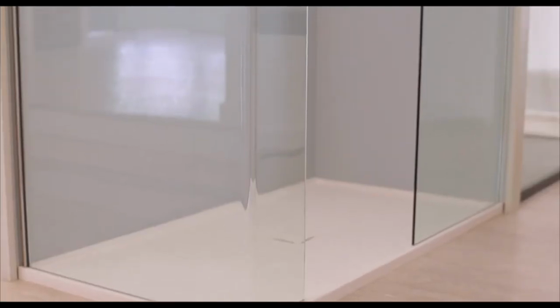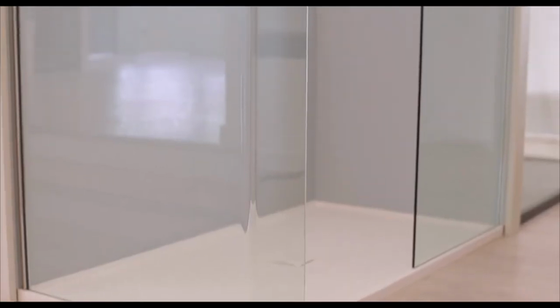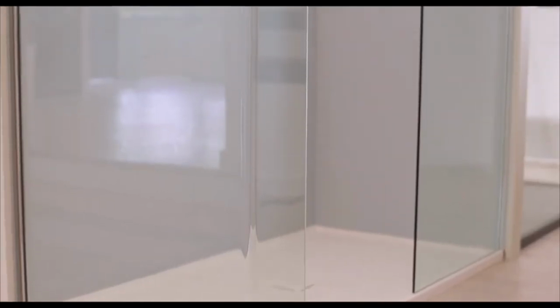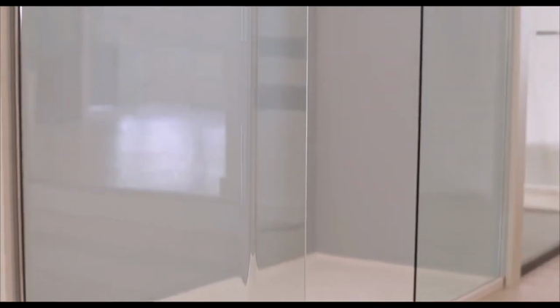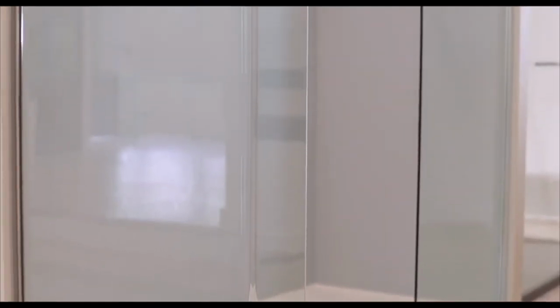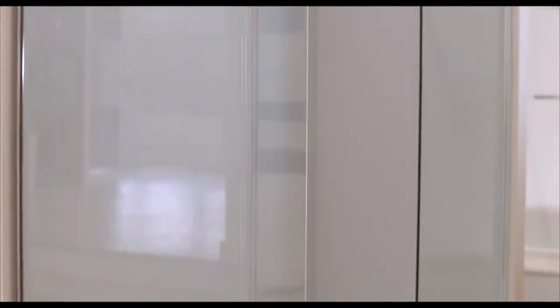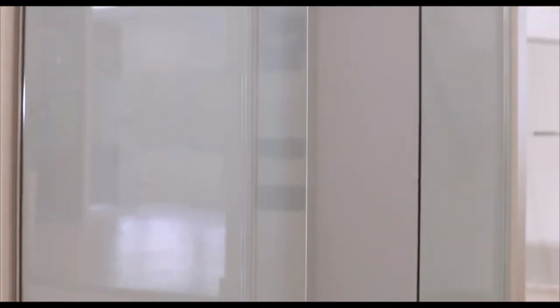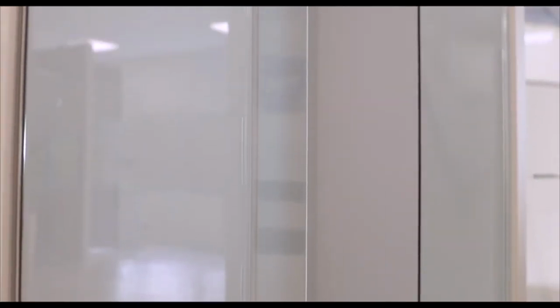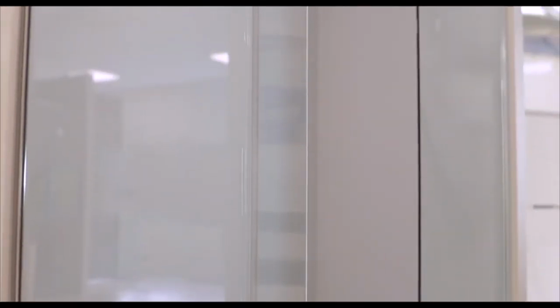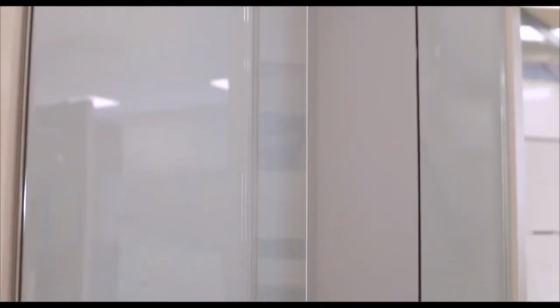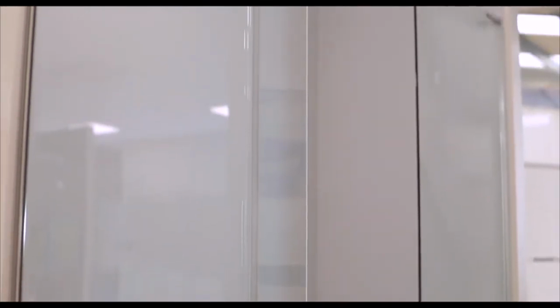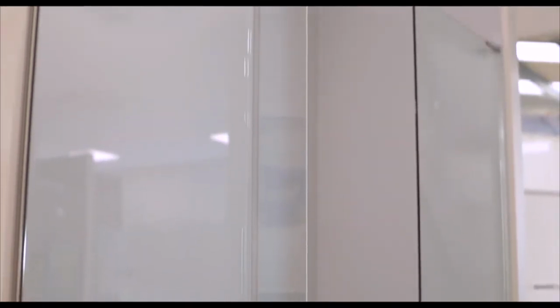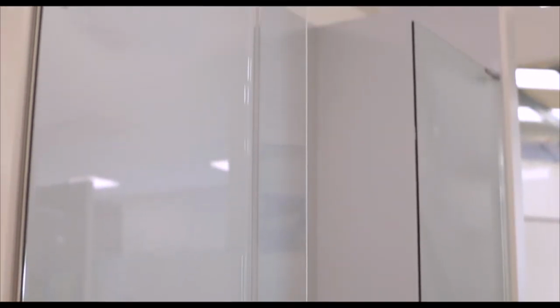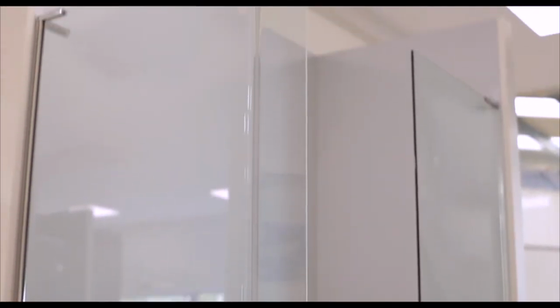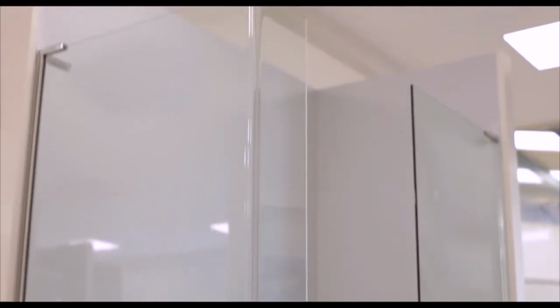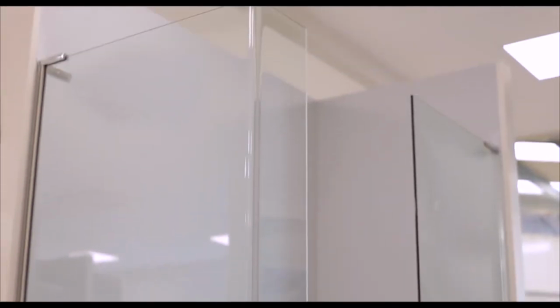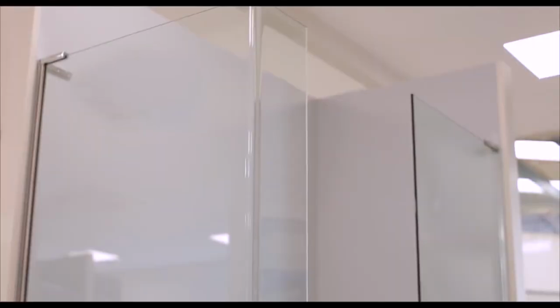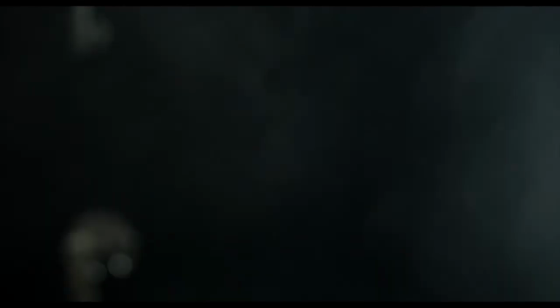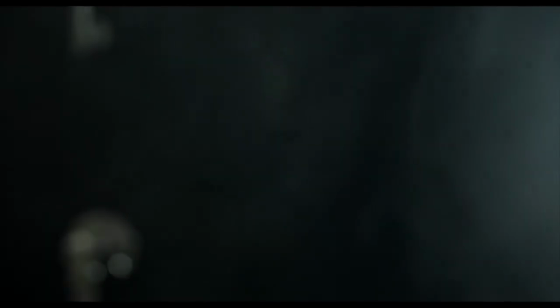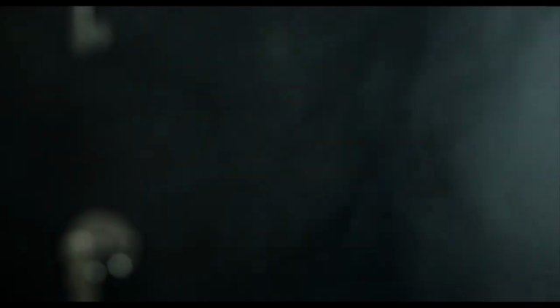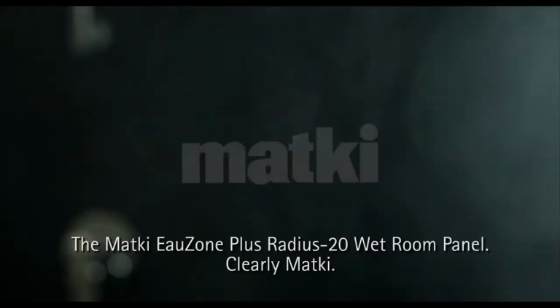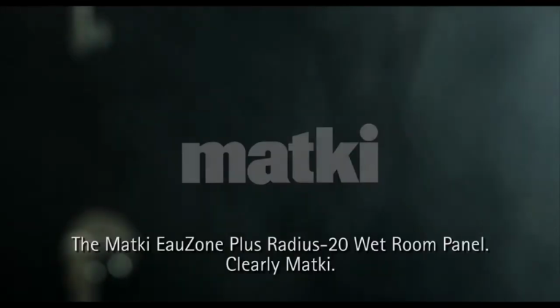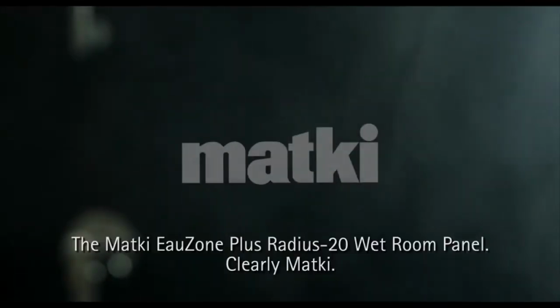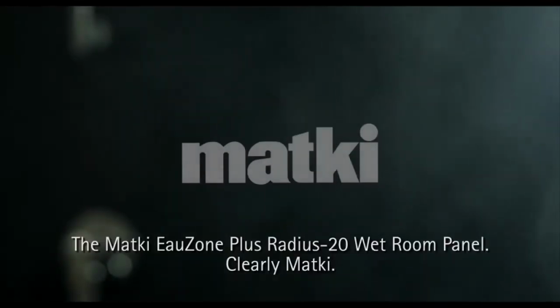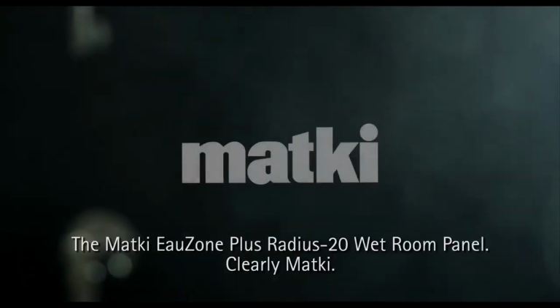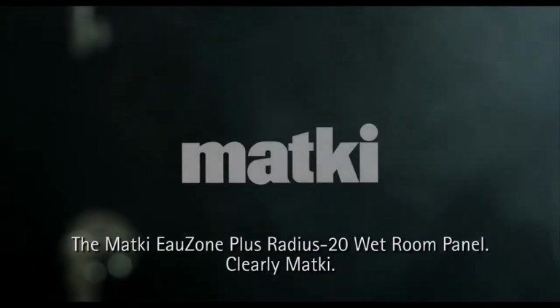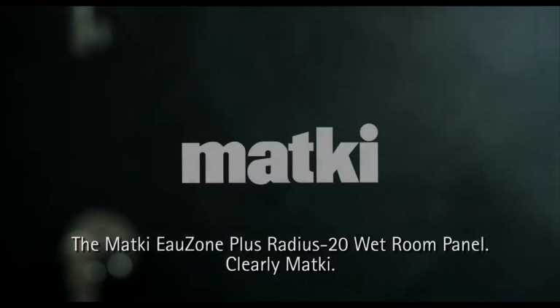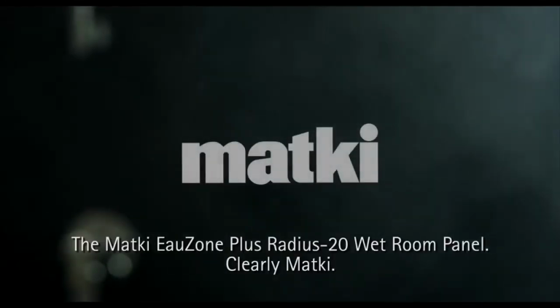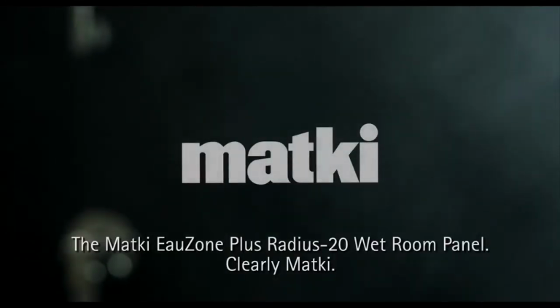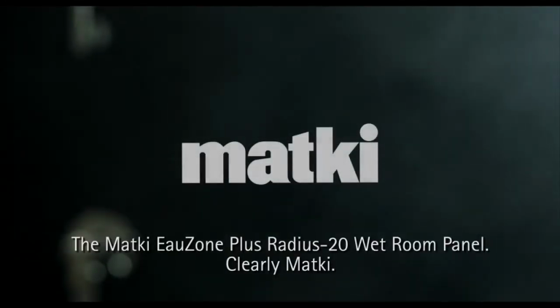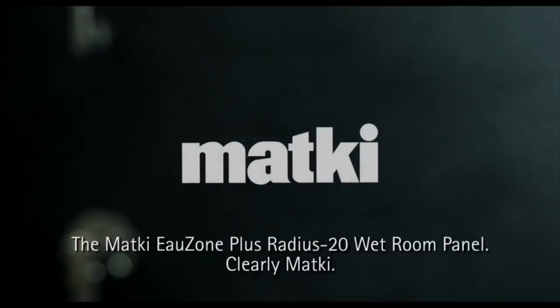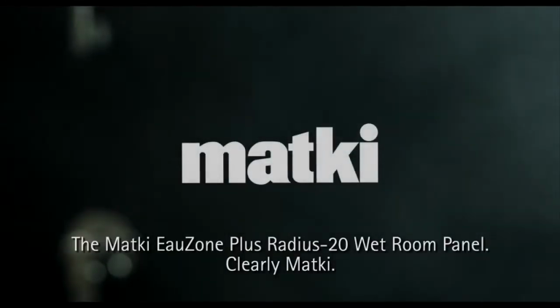The MattKey Ozone Plus Radius 20 wetroom panel. Clearly MattKey.